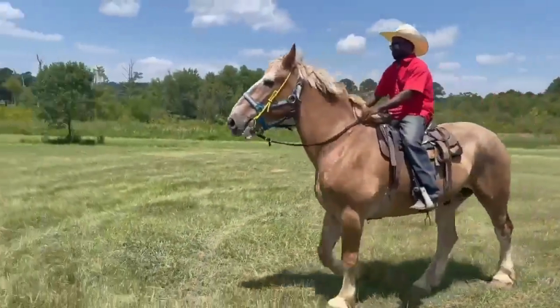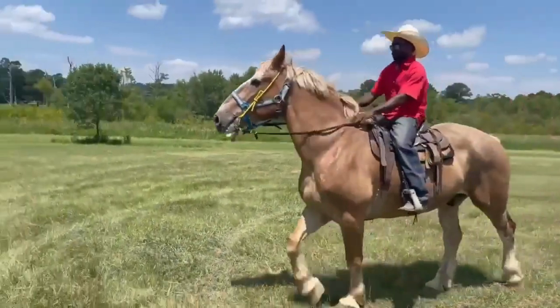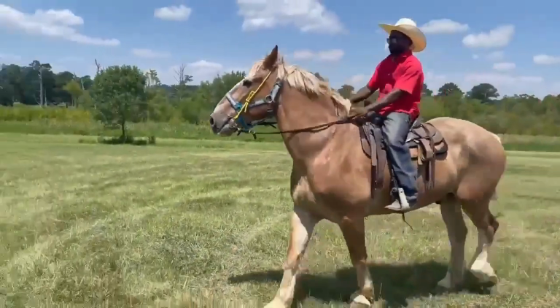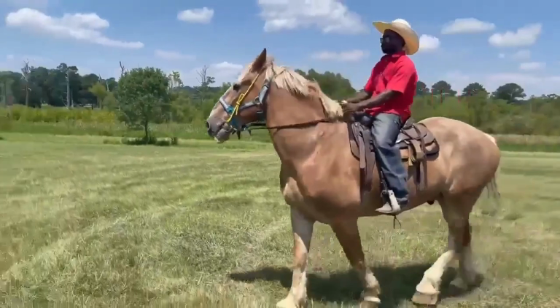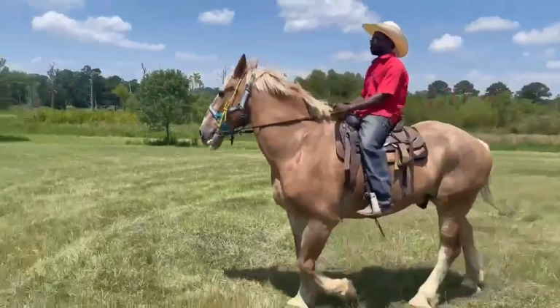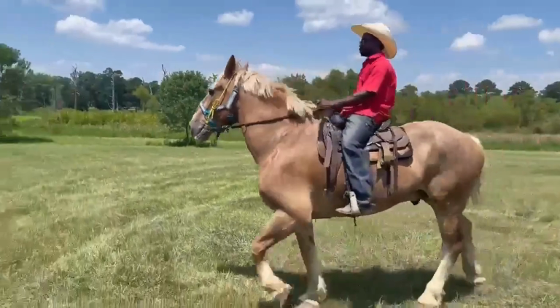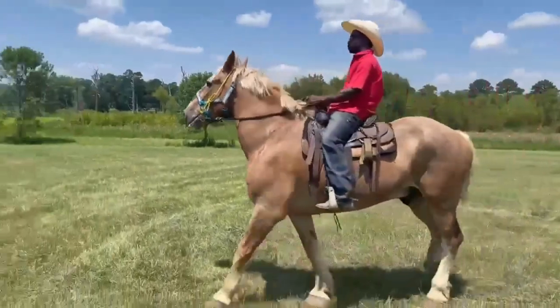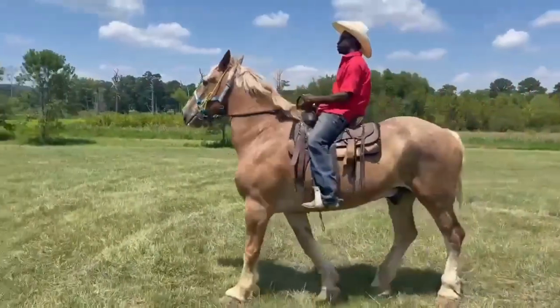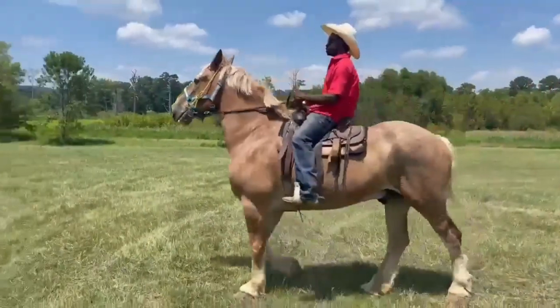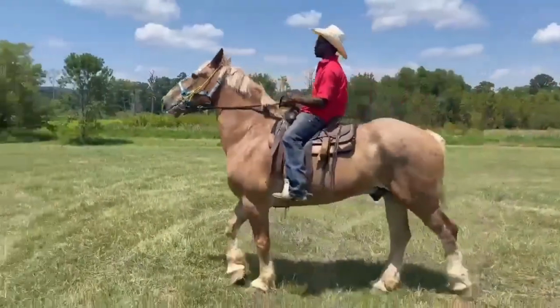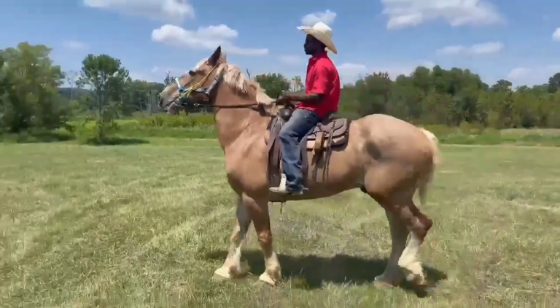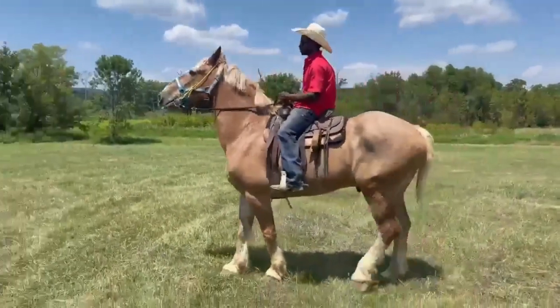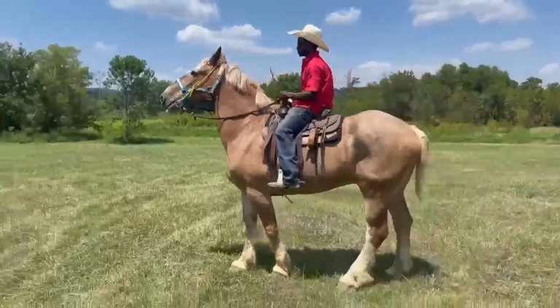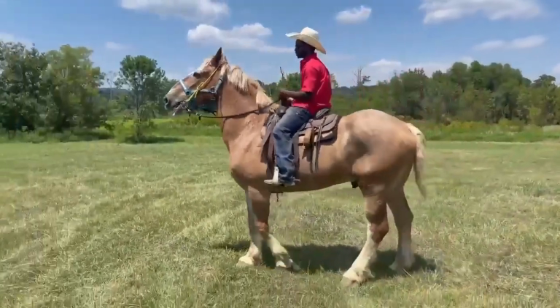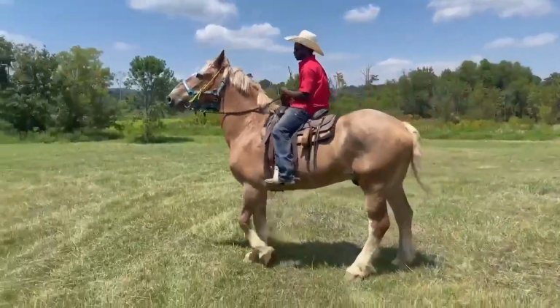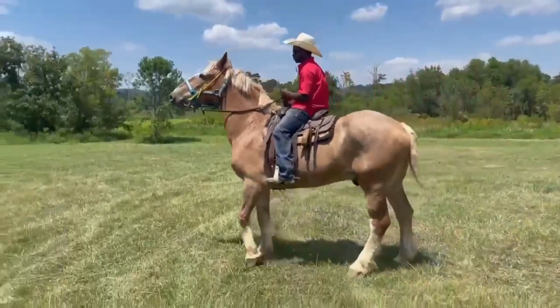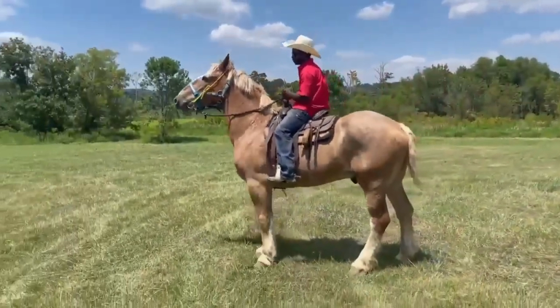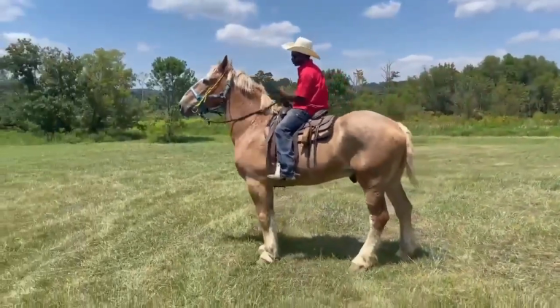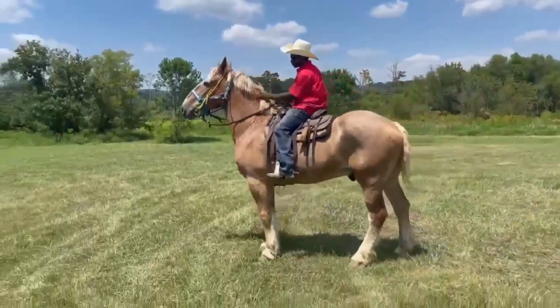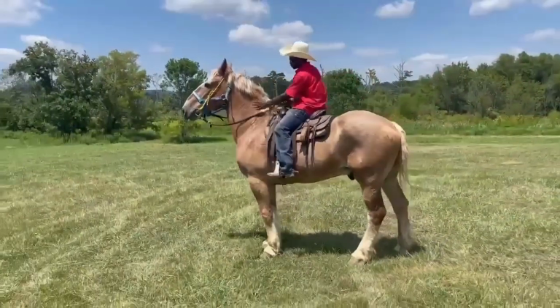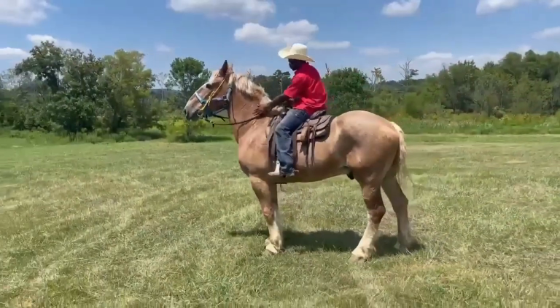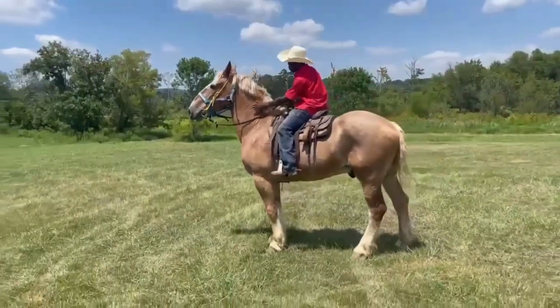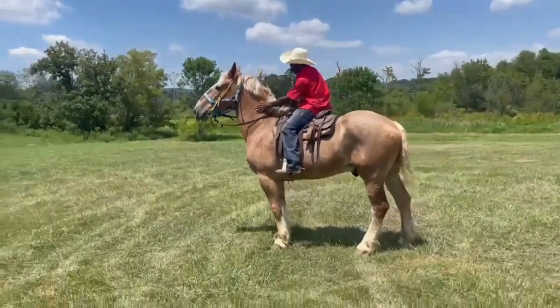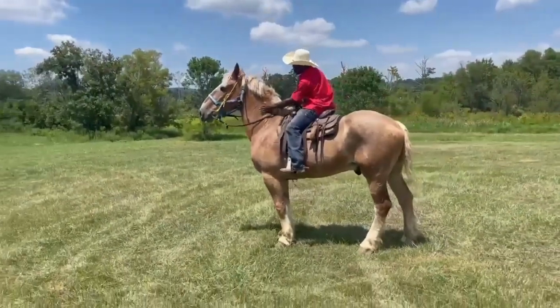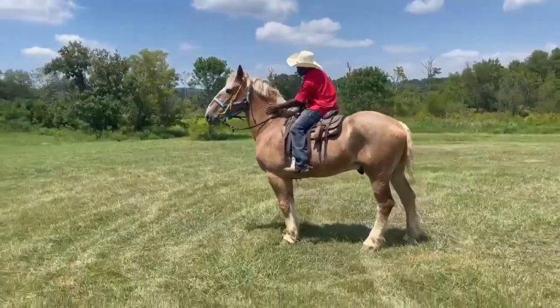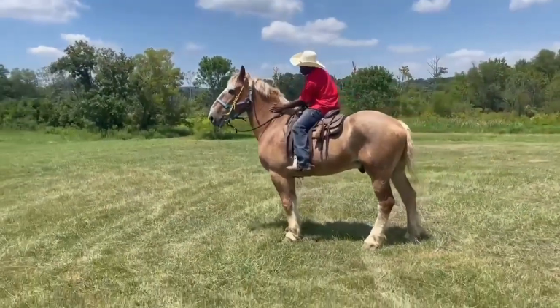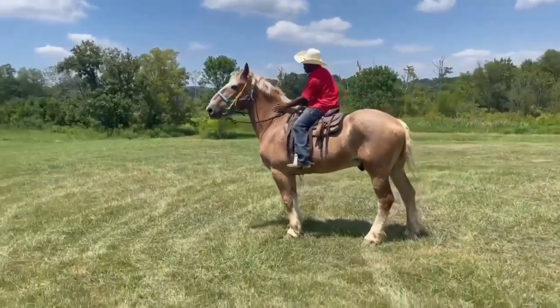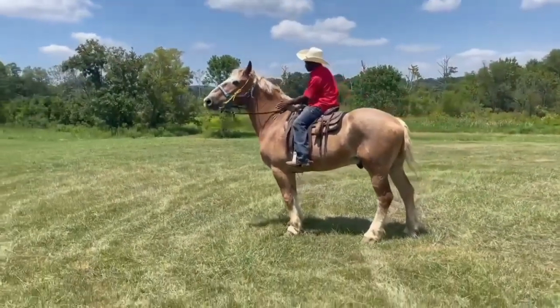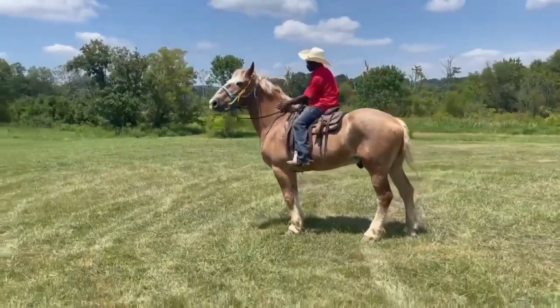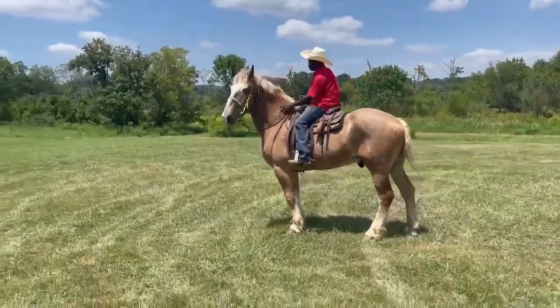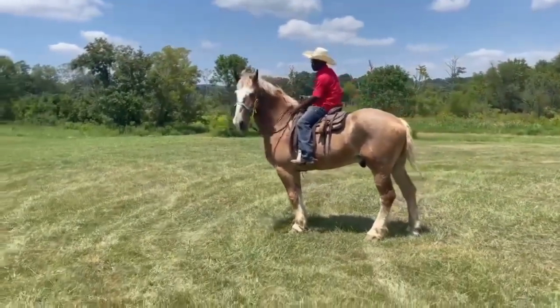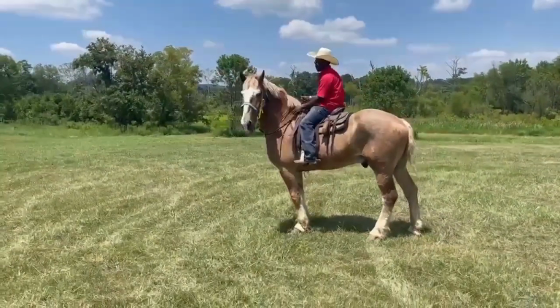He's going to do some parade riding, trail riding, or whatever. He's big and he's beautiful.